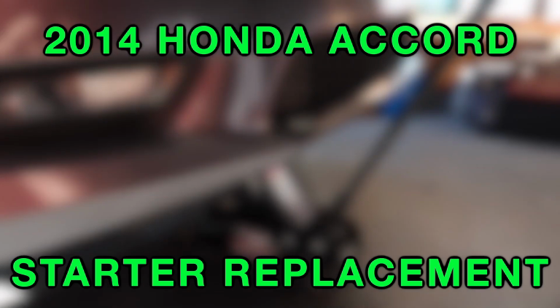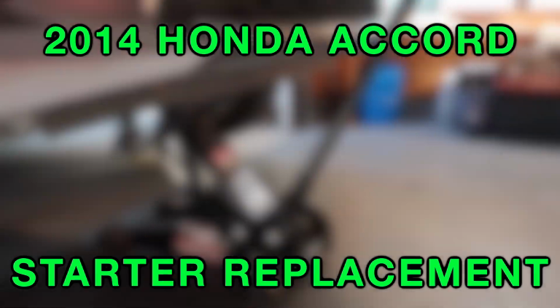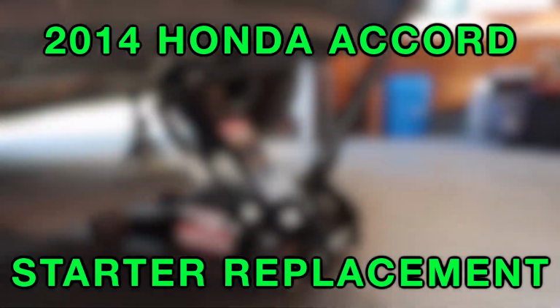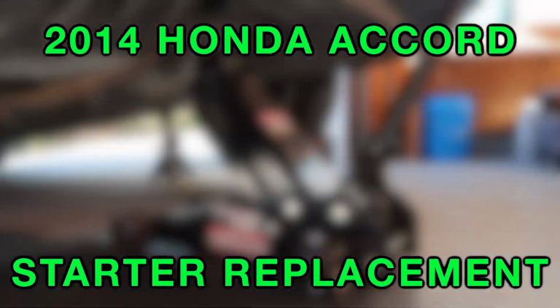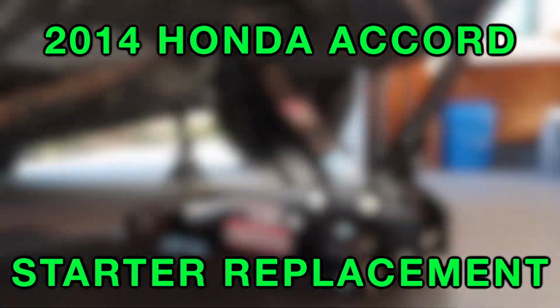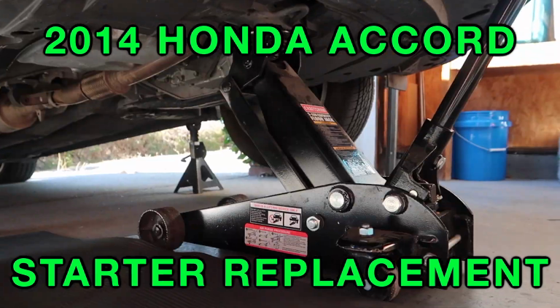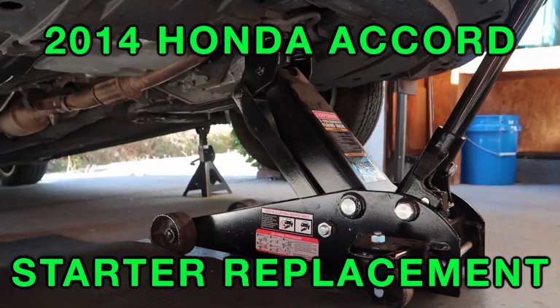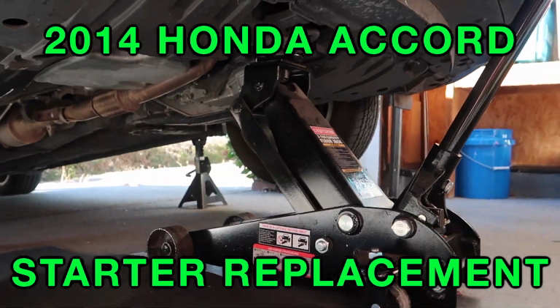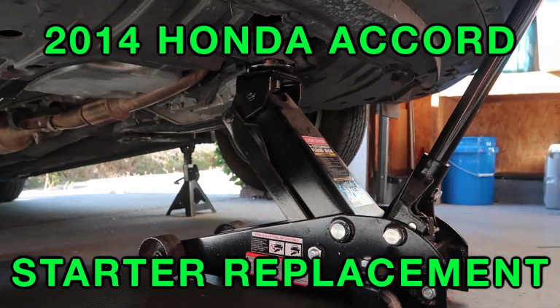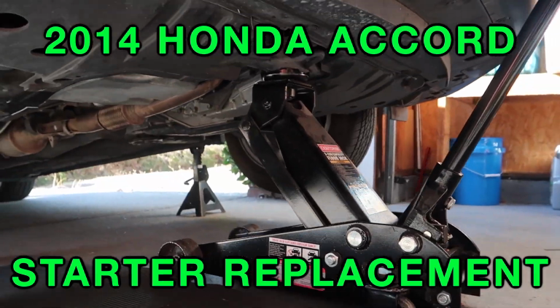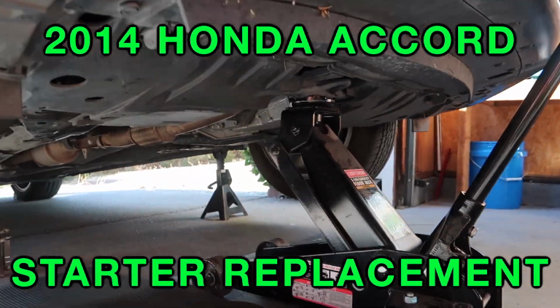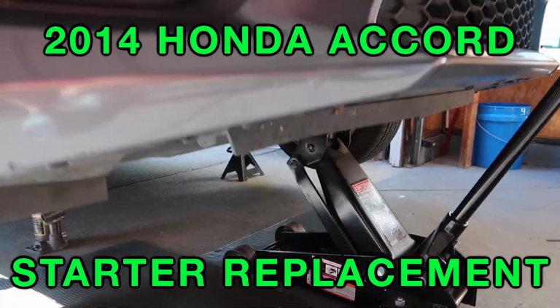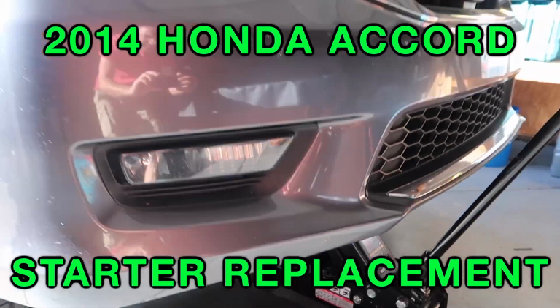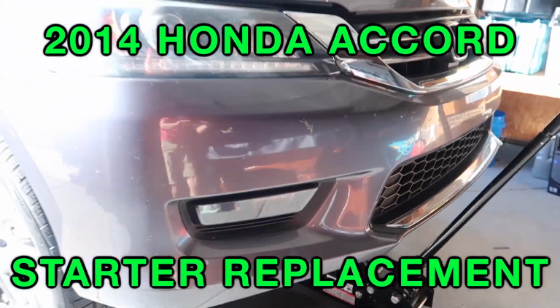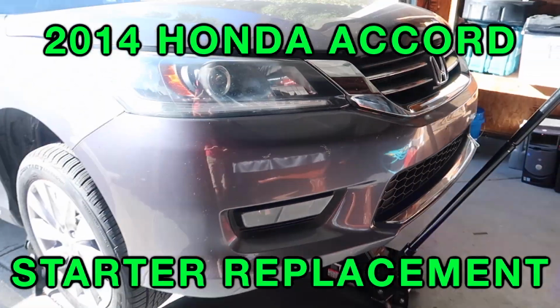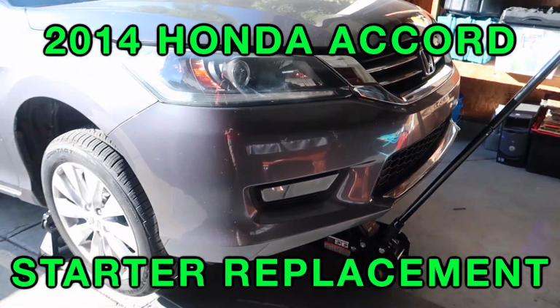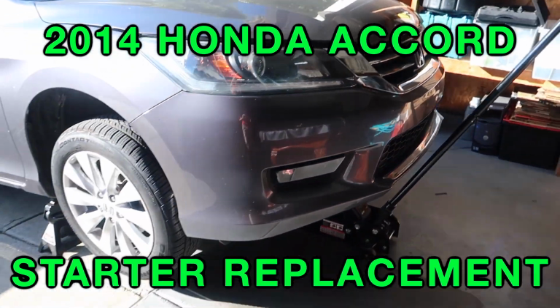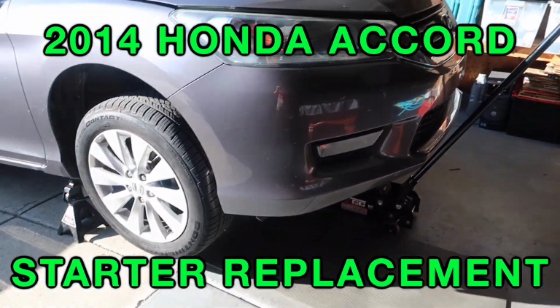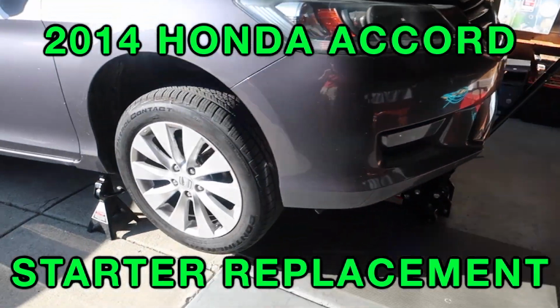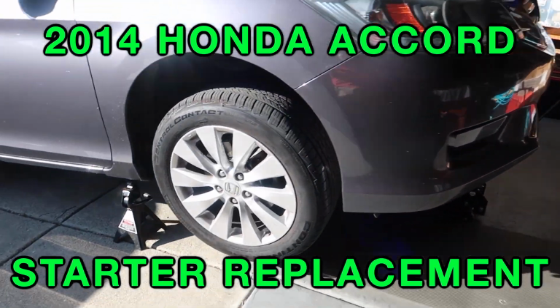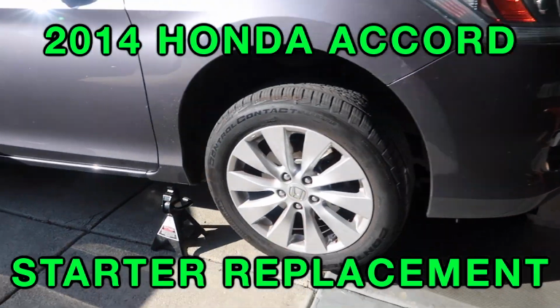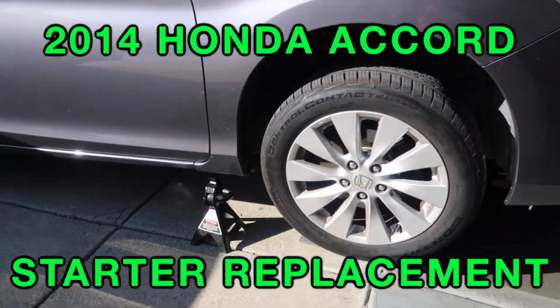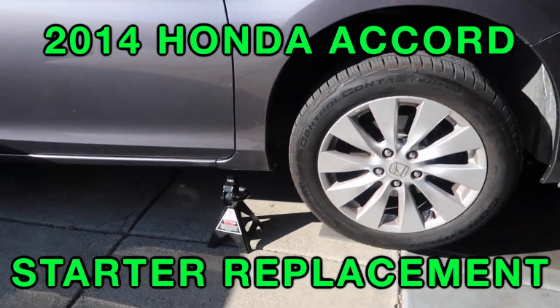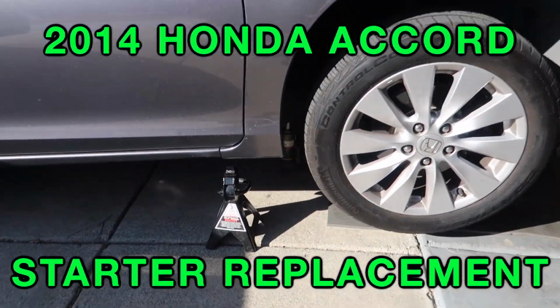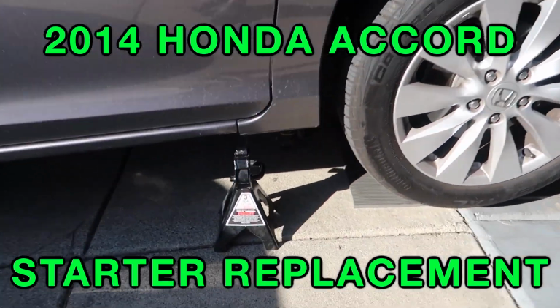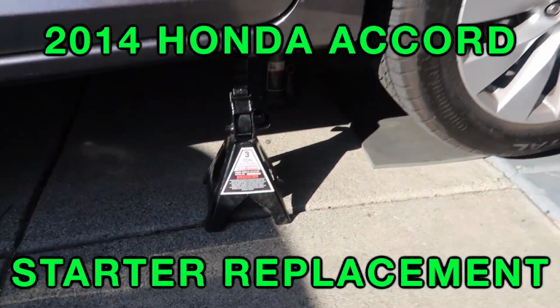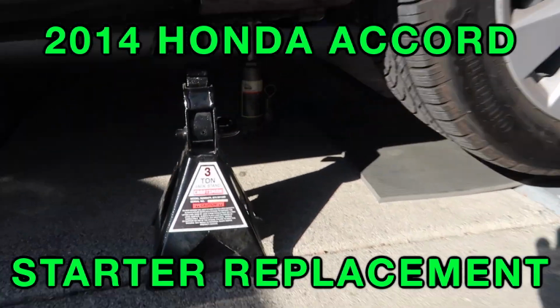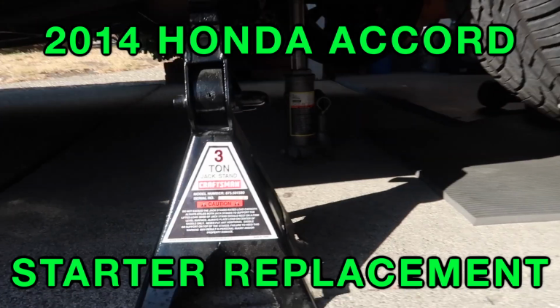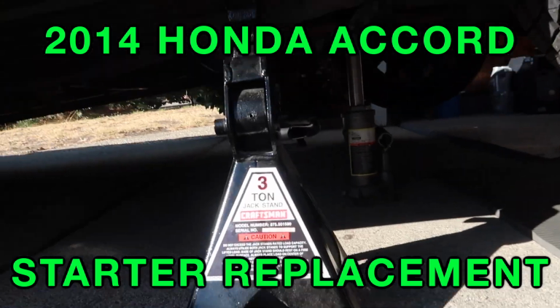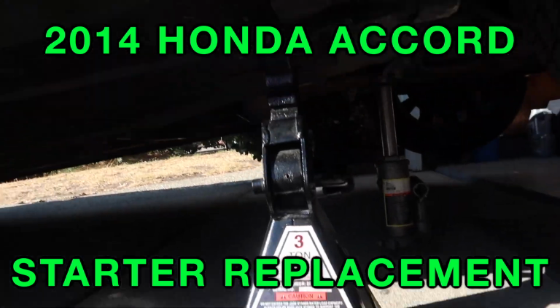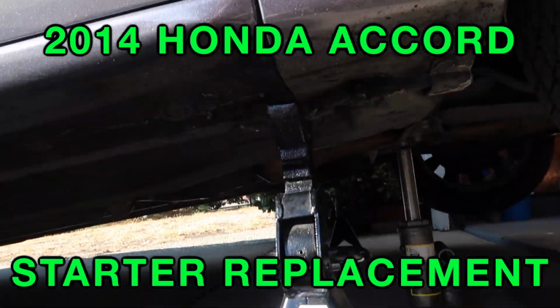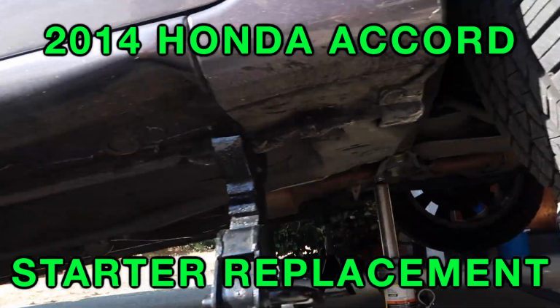Welcome to another video. In this video I'm going to show you how to replace the starter on a 2014 Honda Accord.